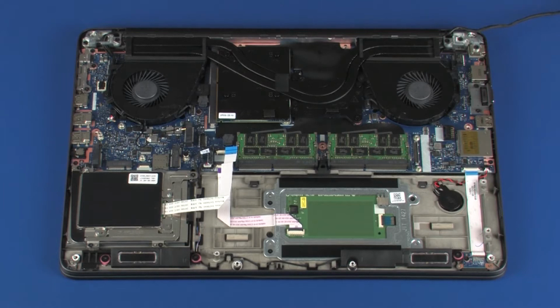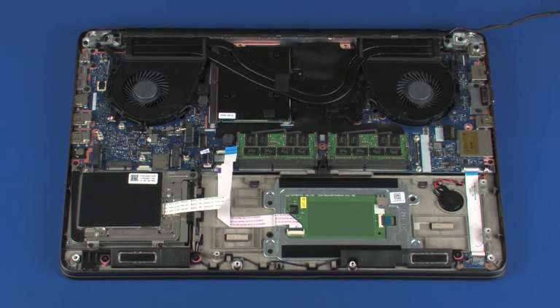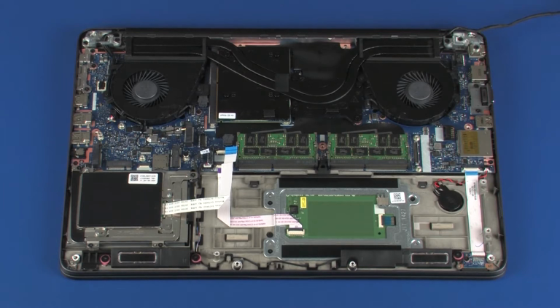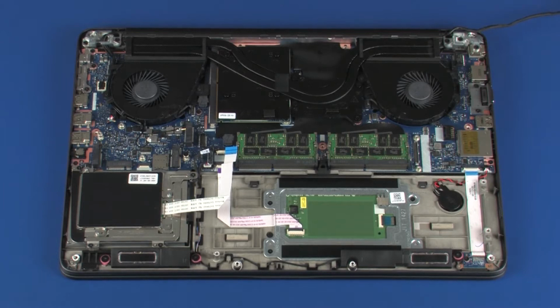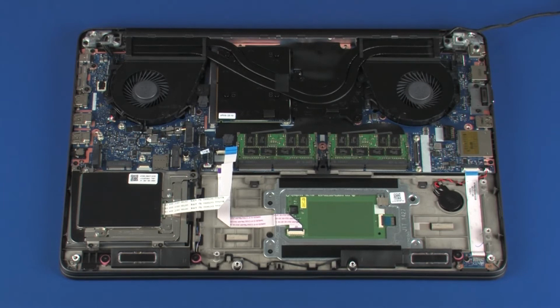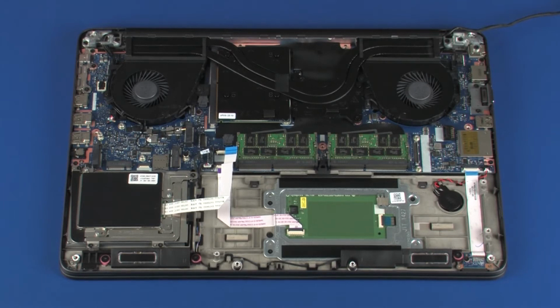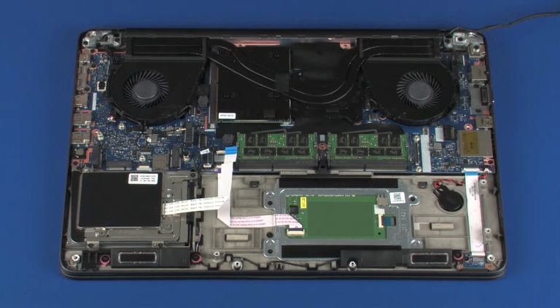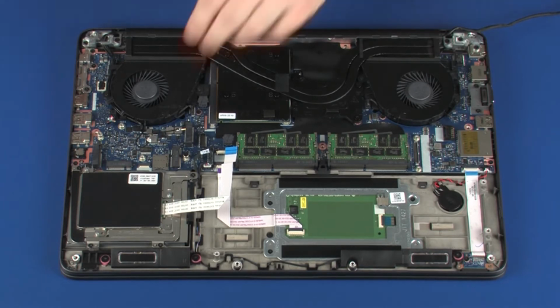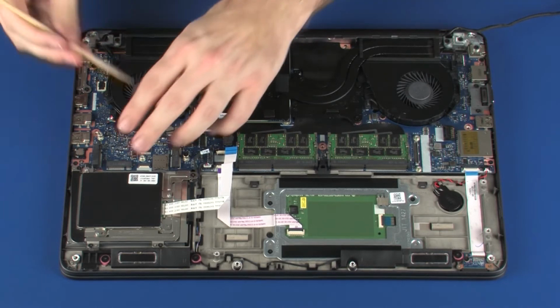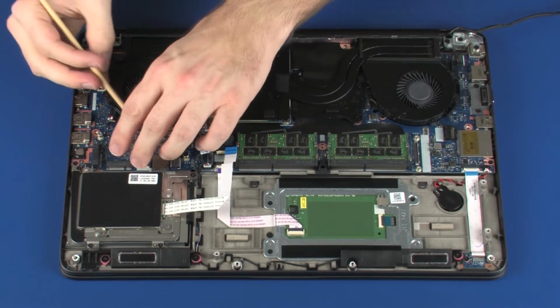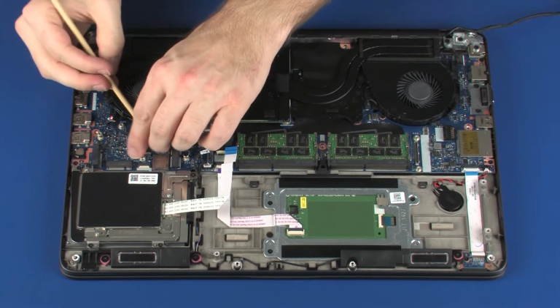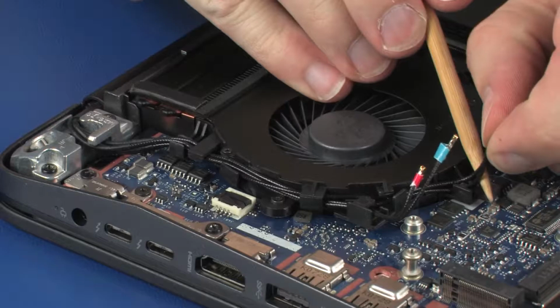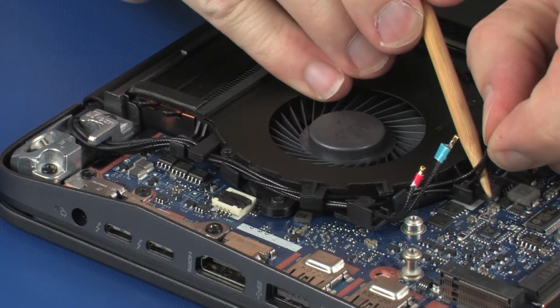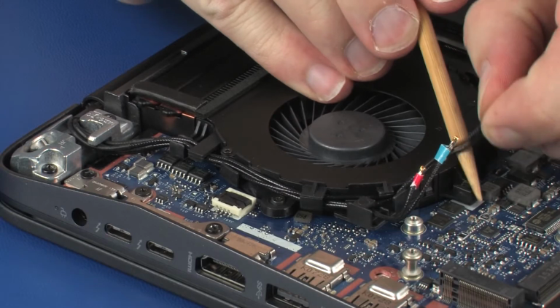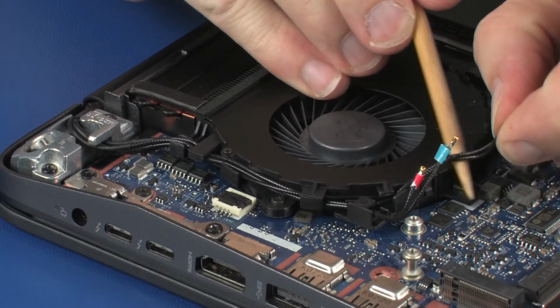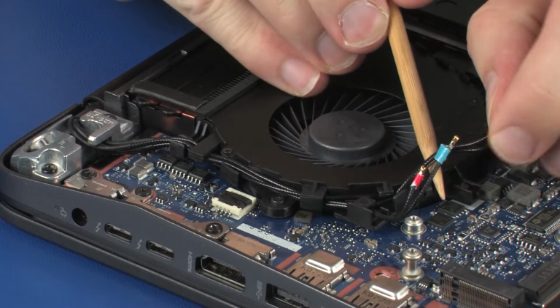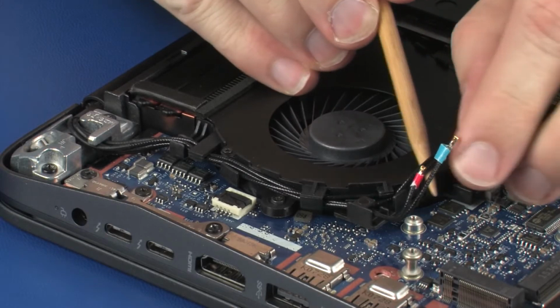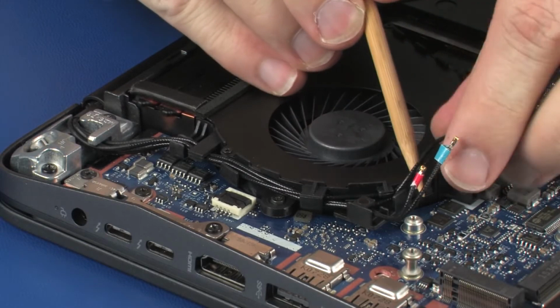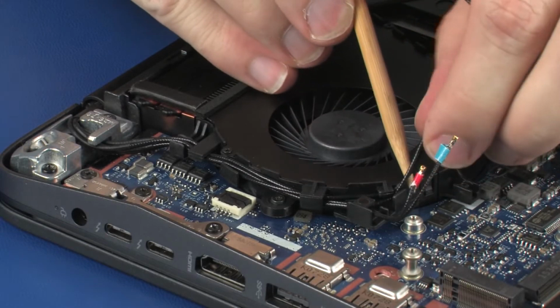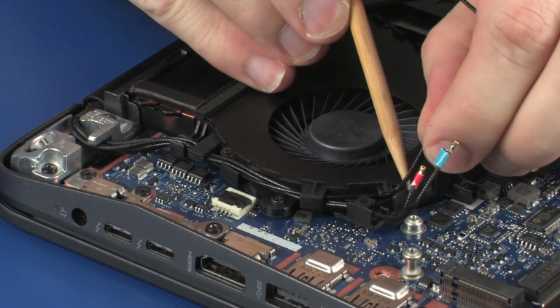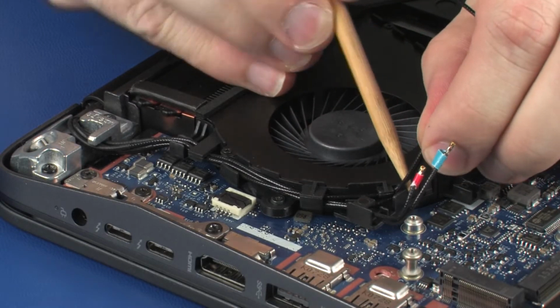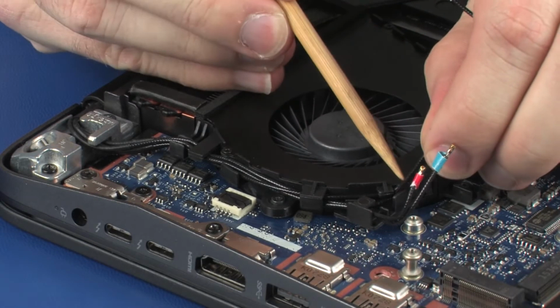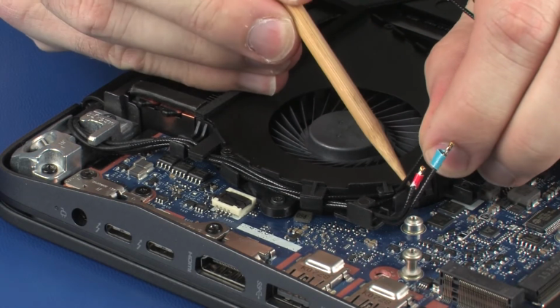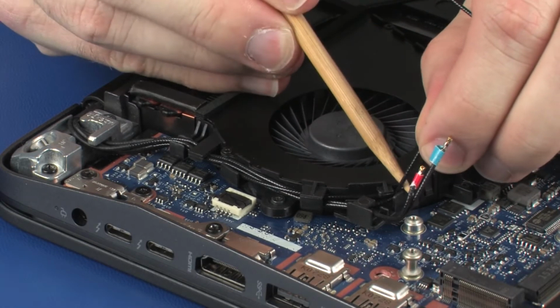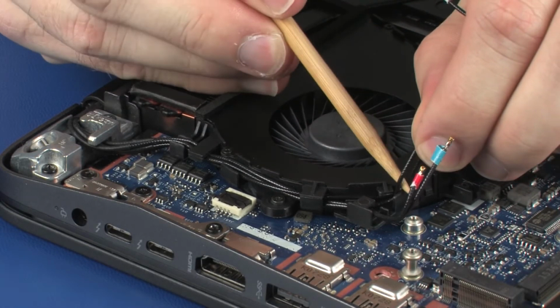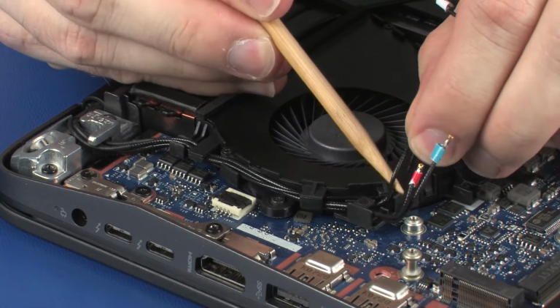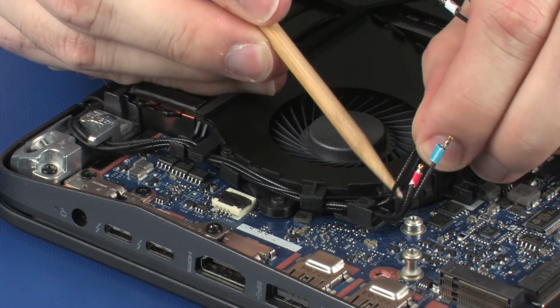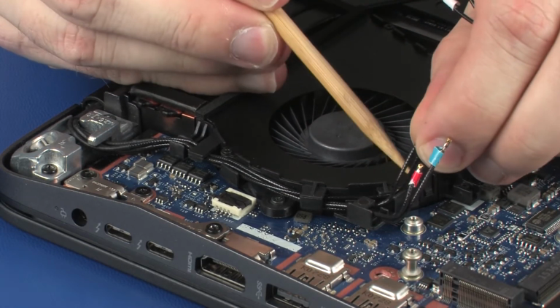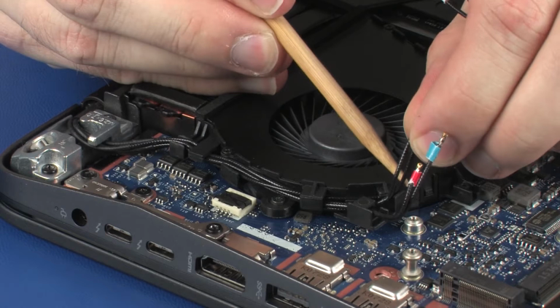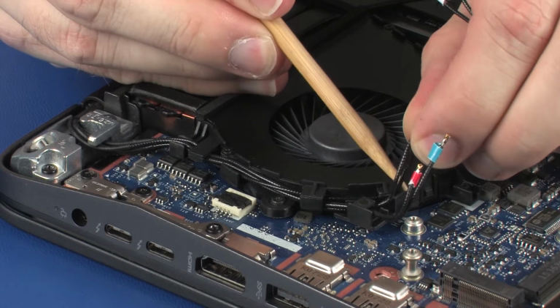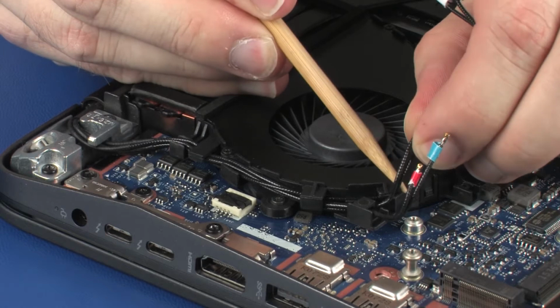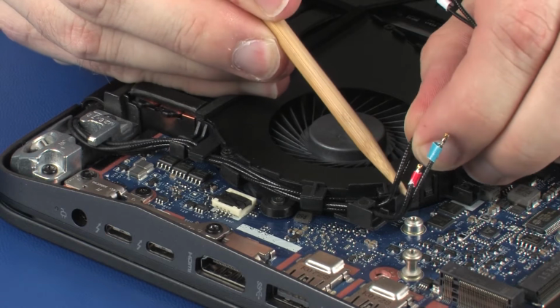Remove the wireless antenna cables from the routing channel on the VGA fan.